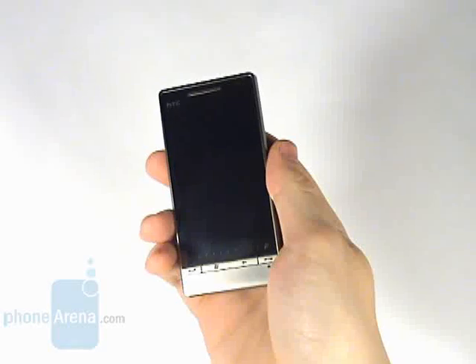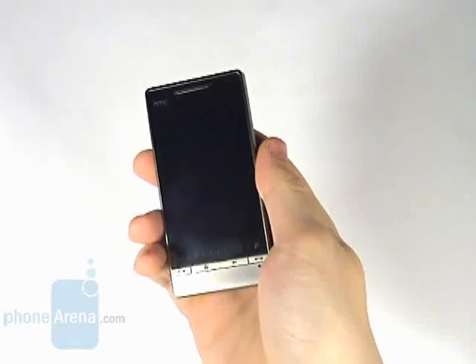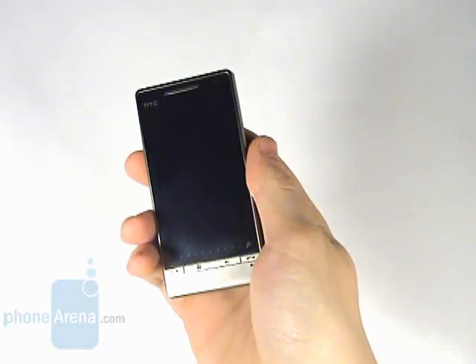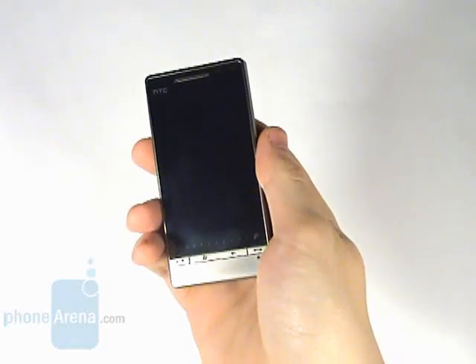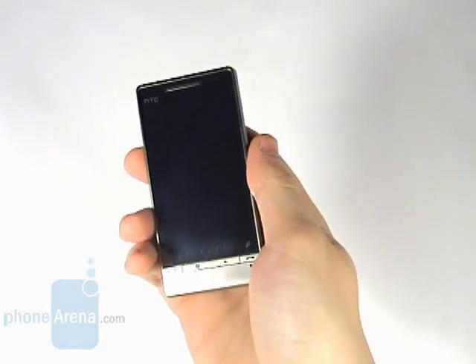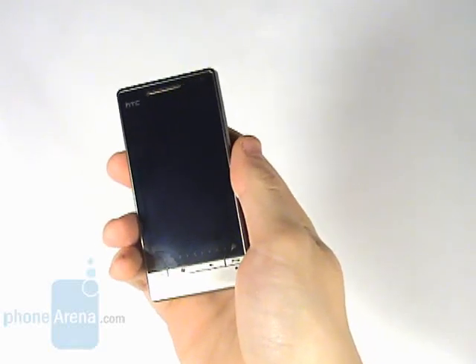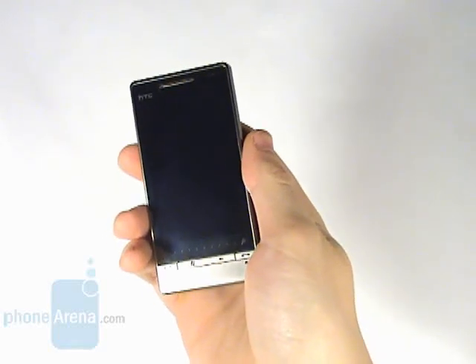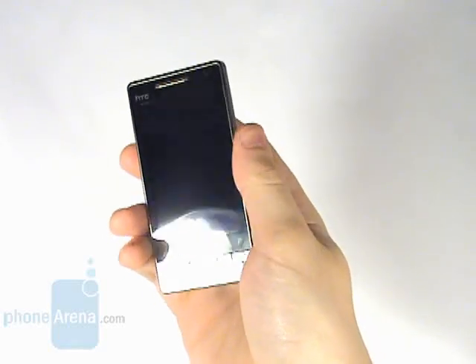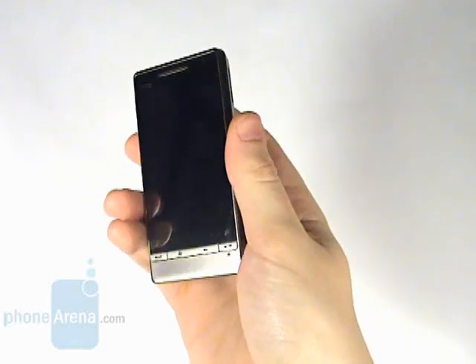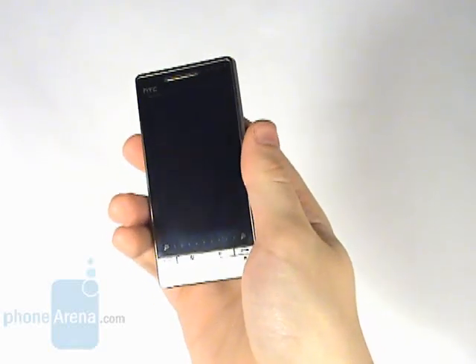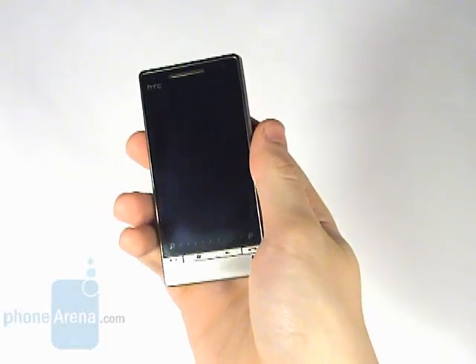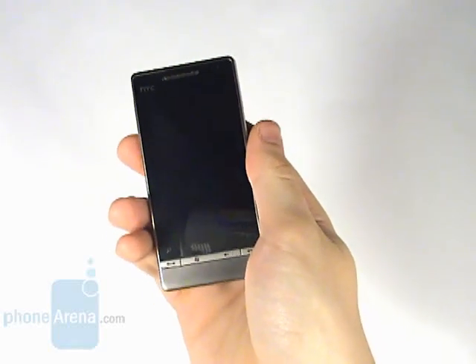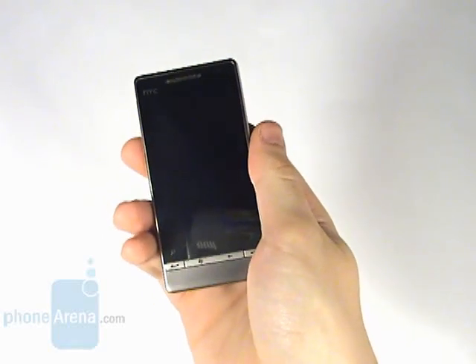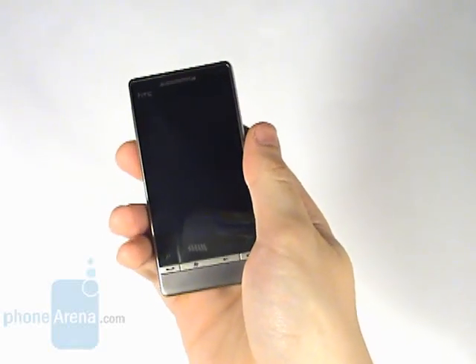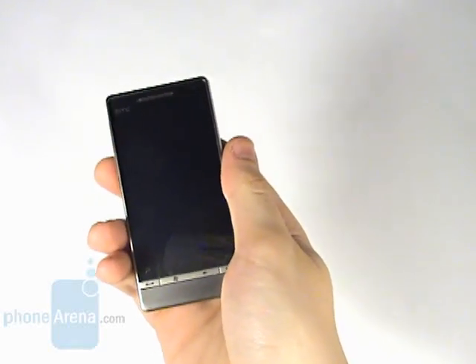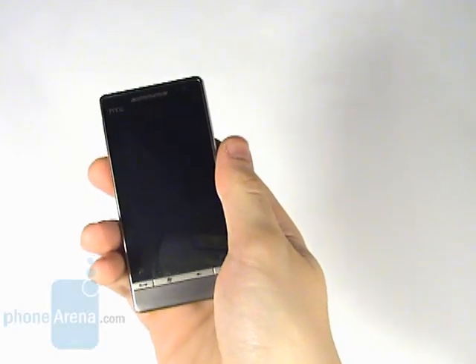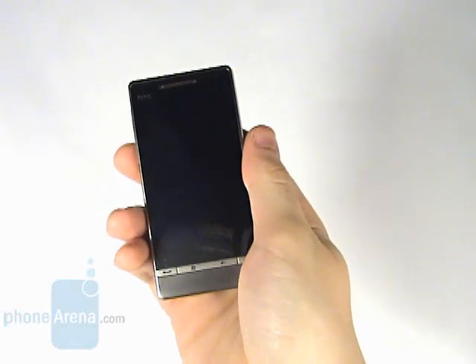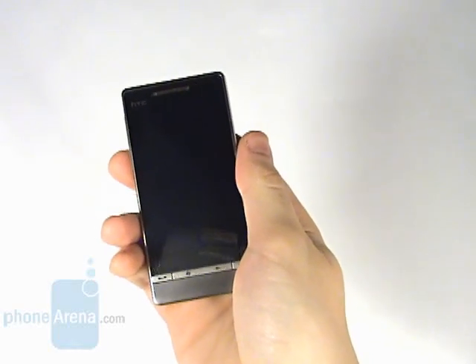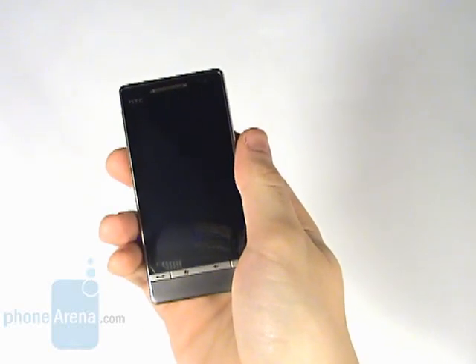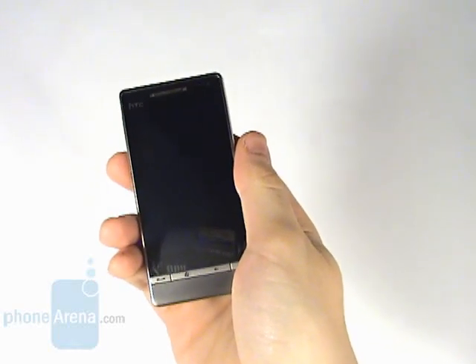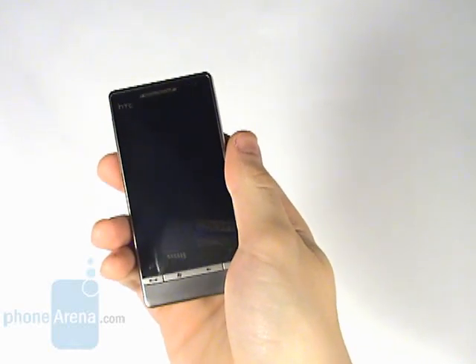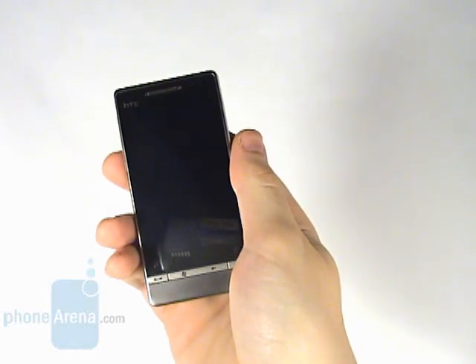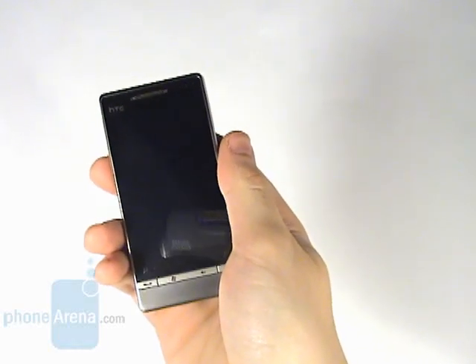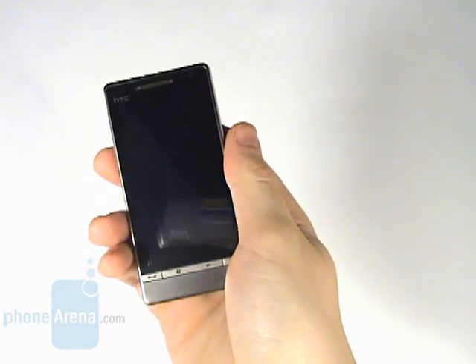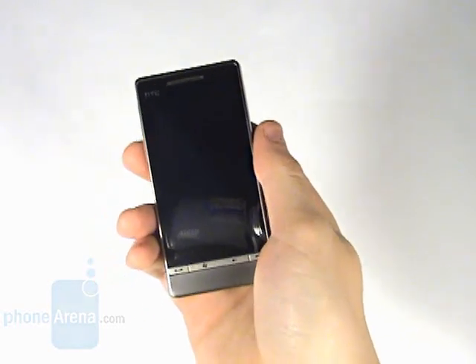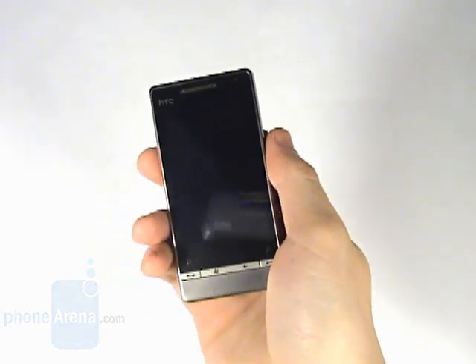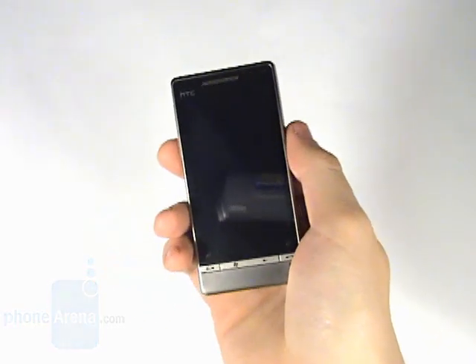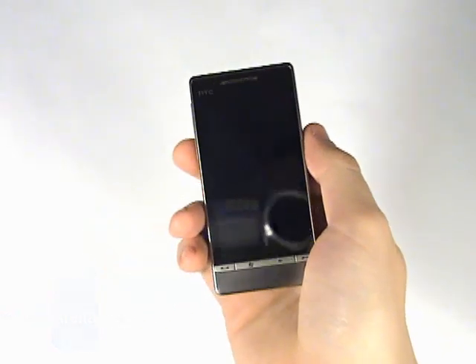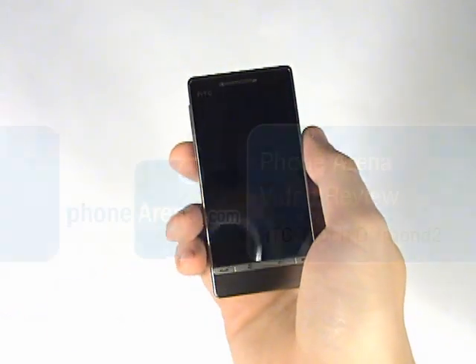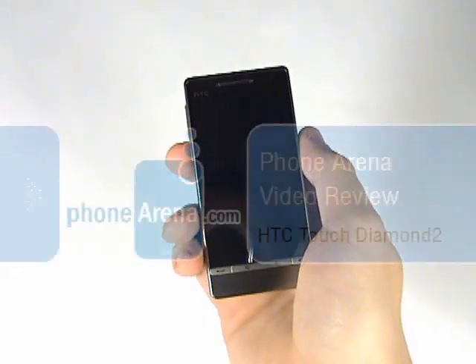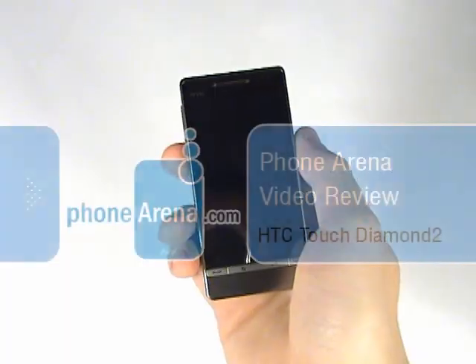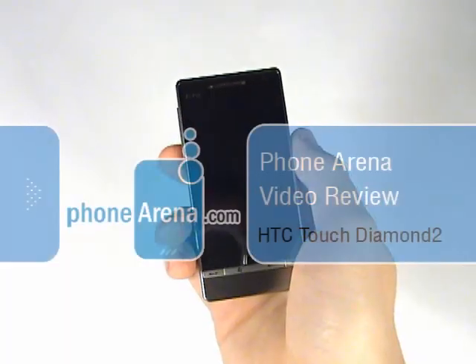This is Phone Arena's video review of the HTC Touch Diamond 2.